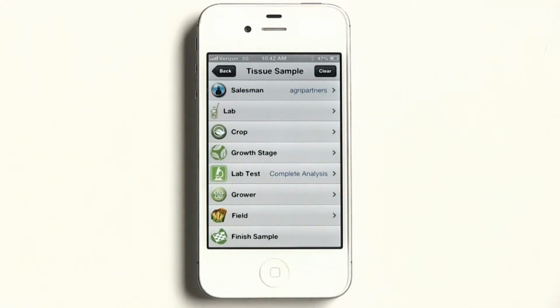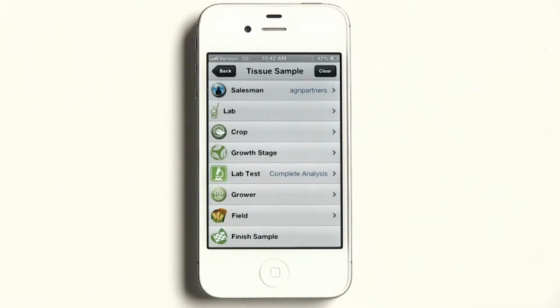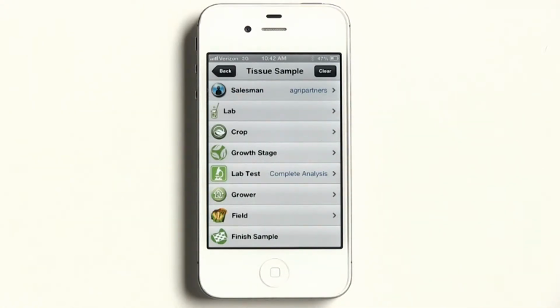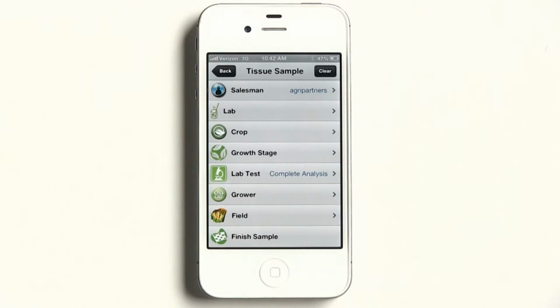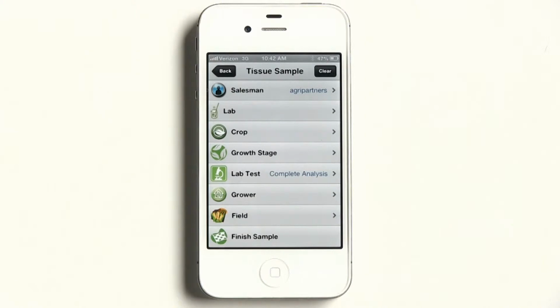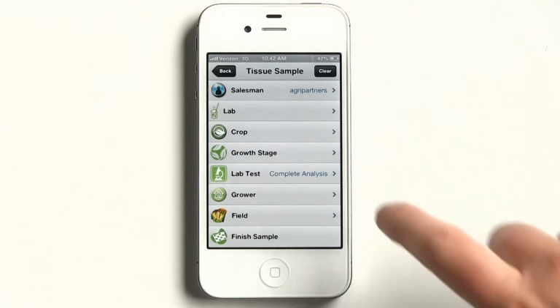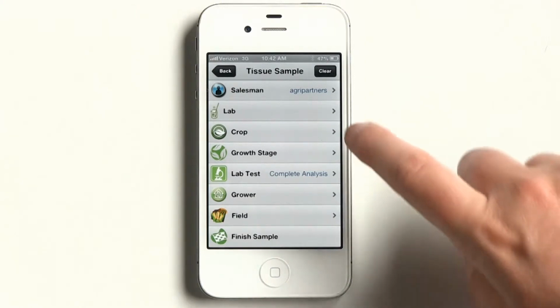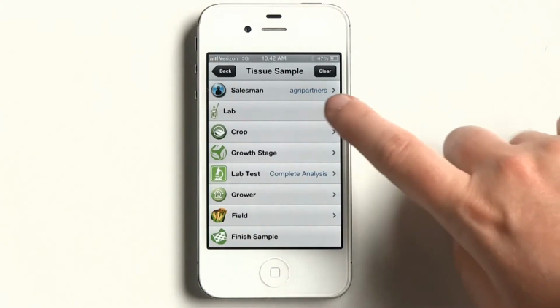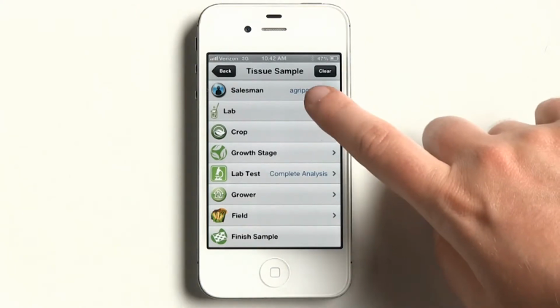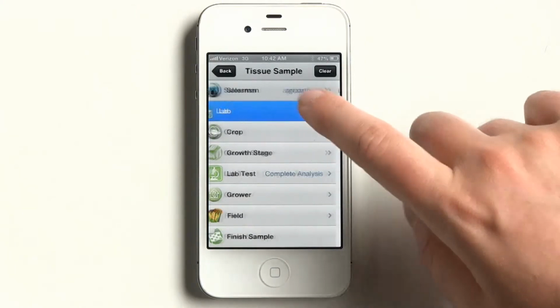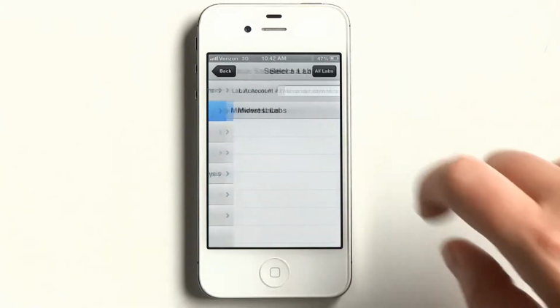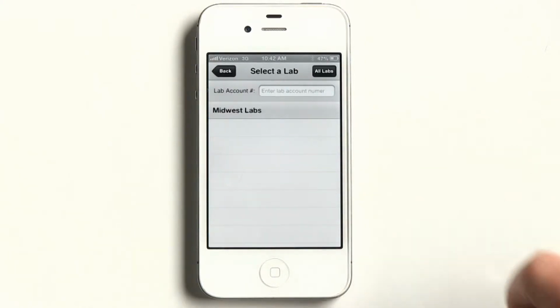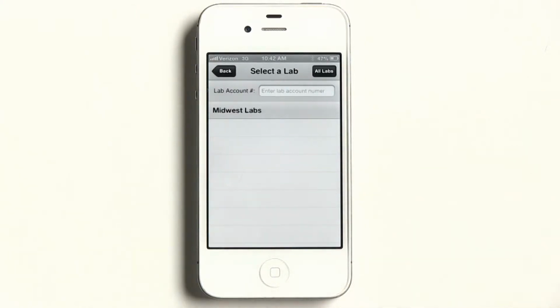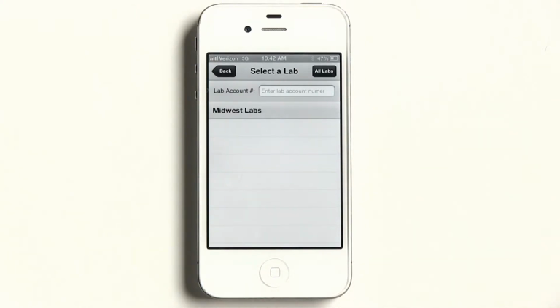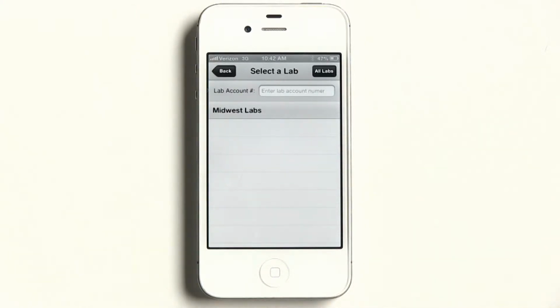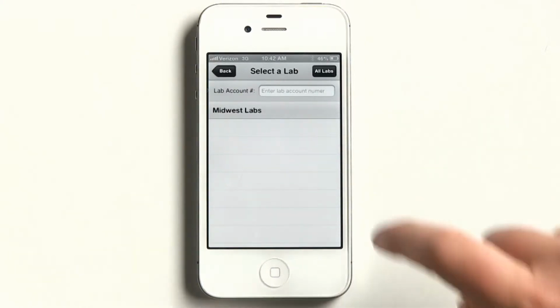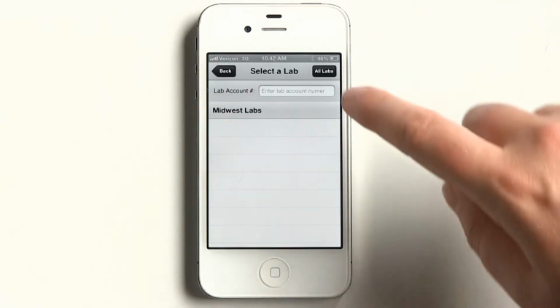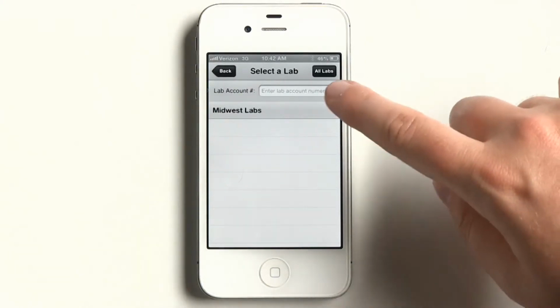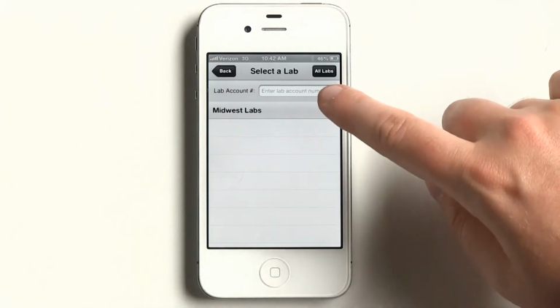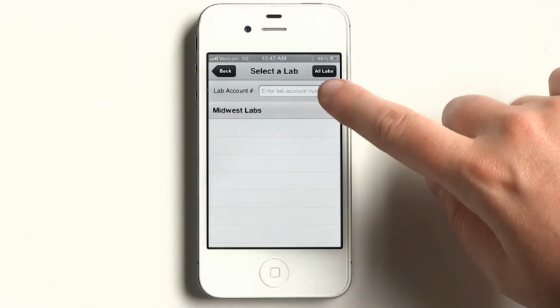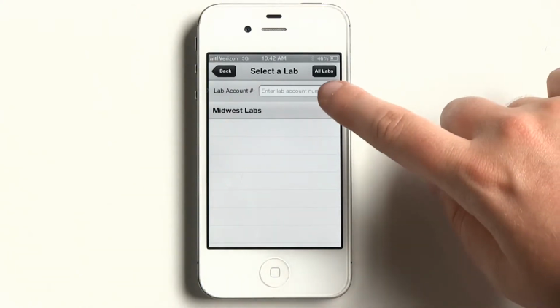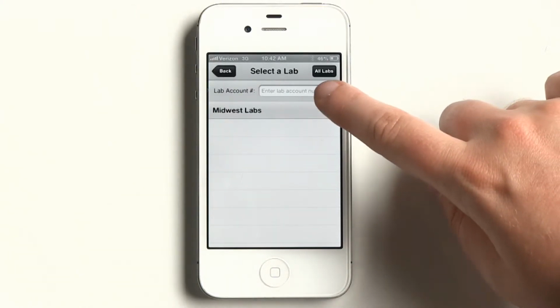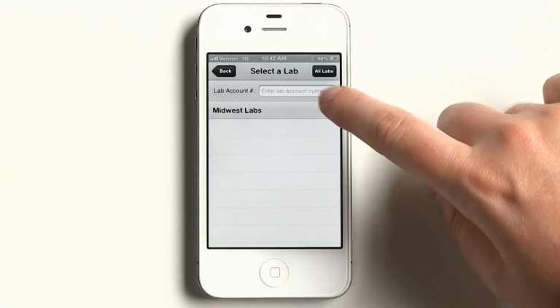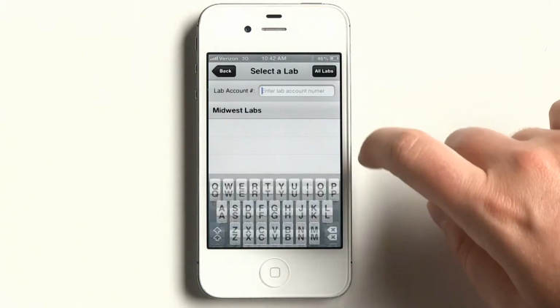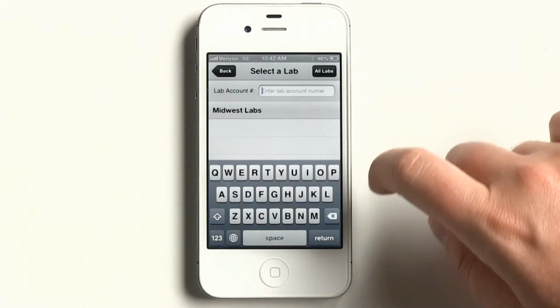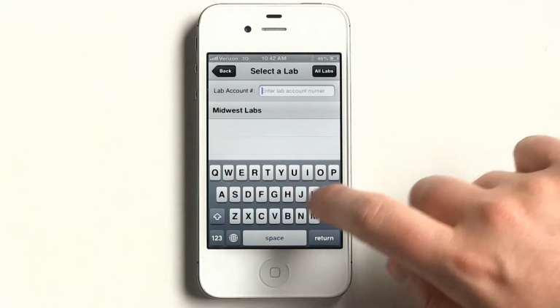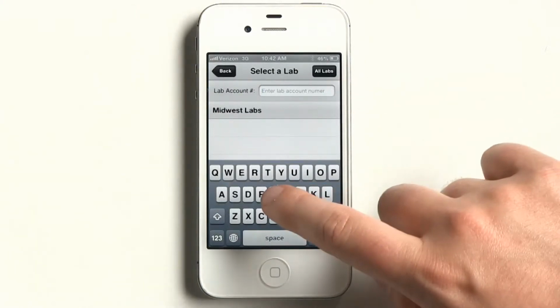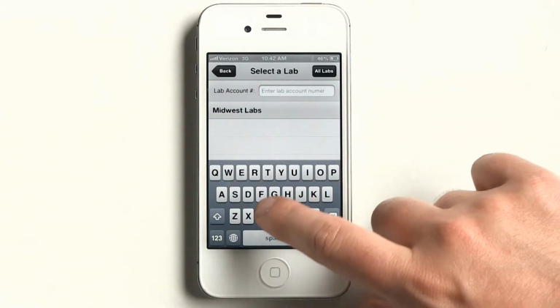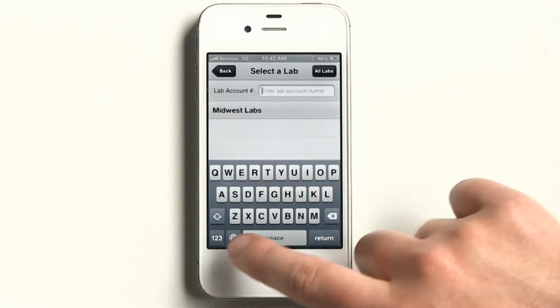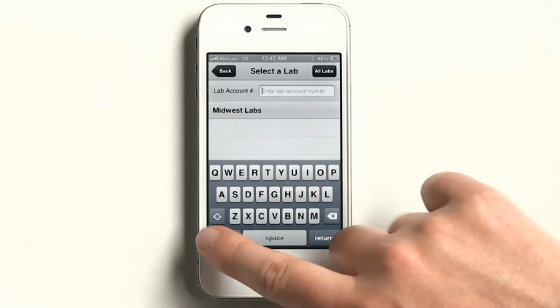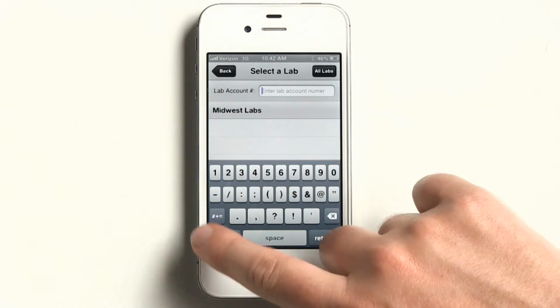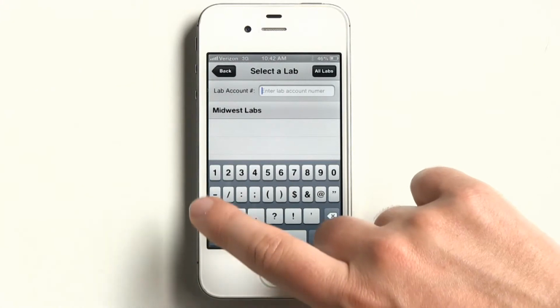Next, select your lab. Before you select your lab for the very first time, you must enter the lab account number.